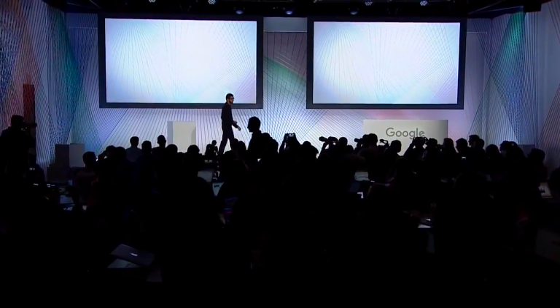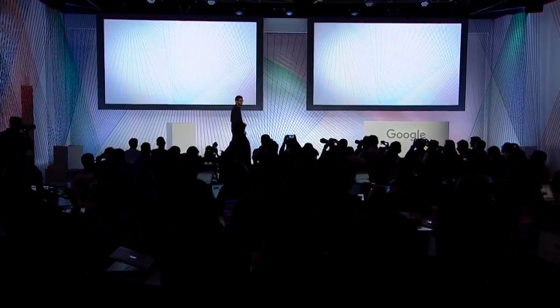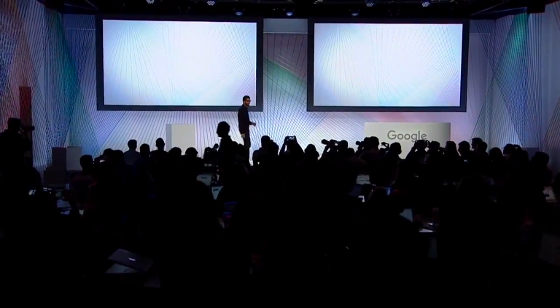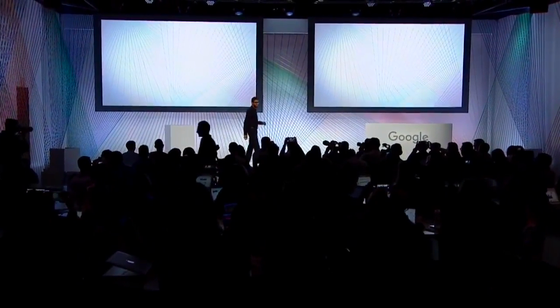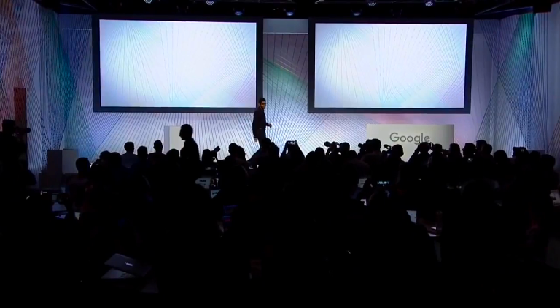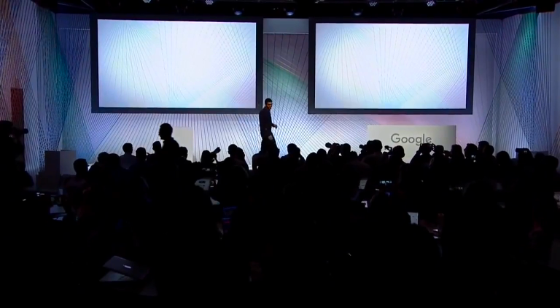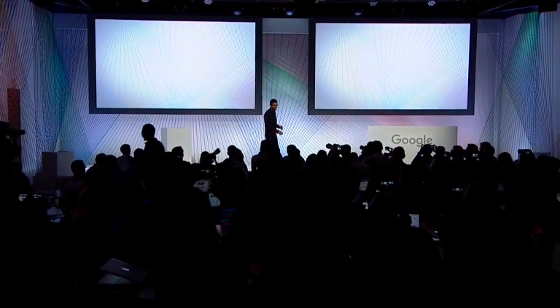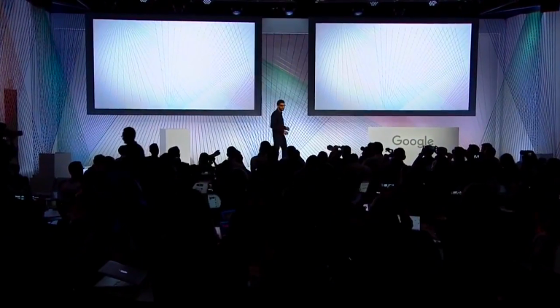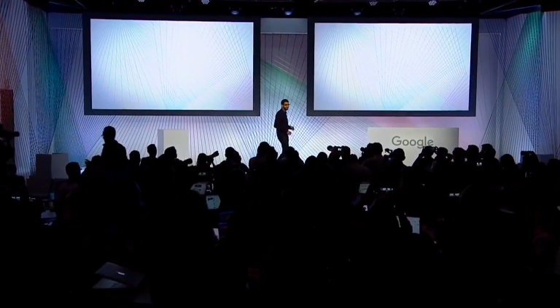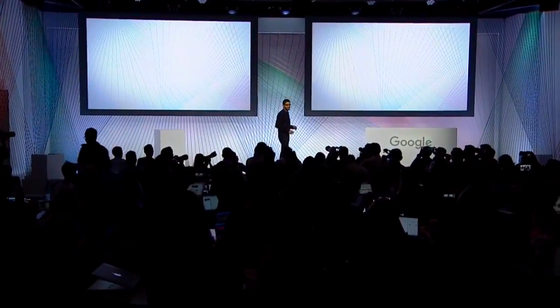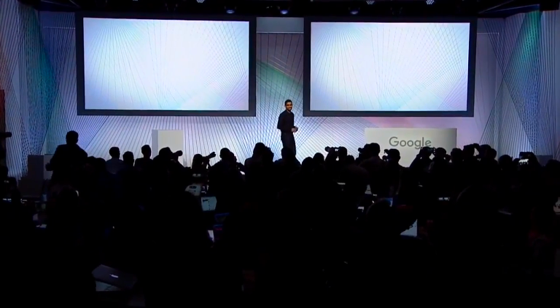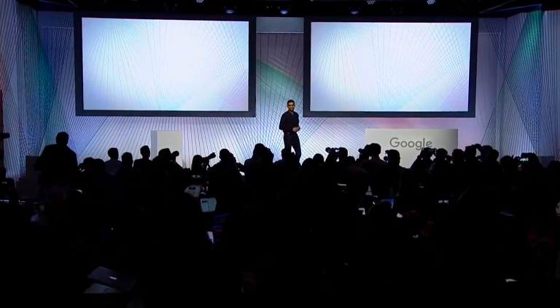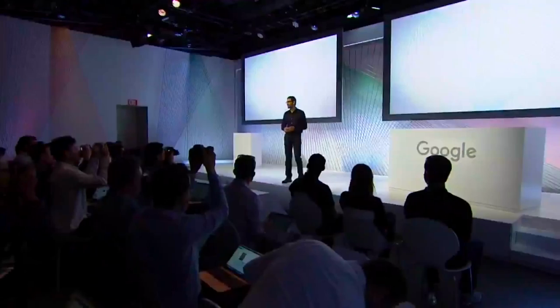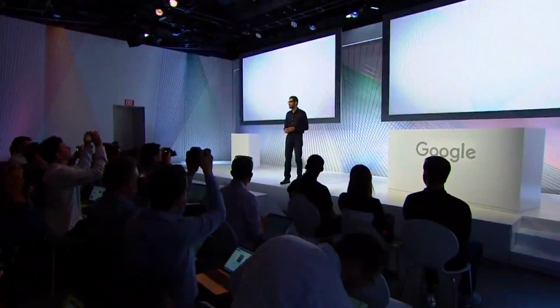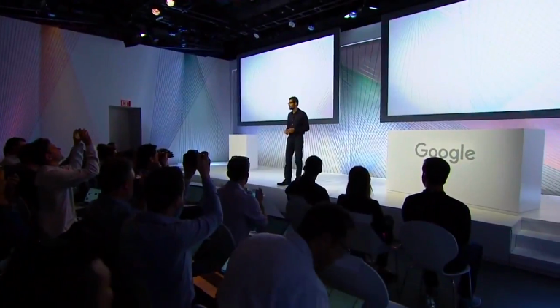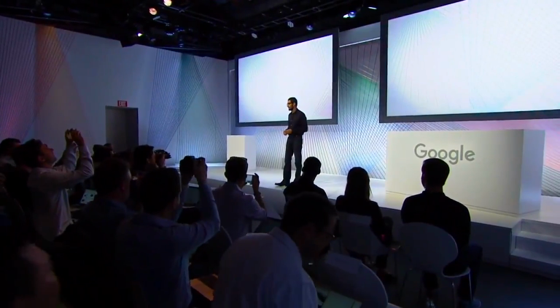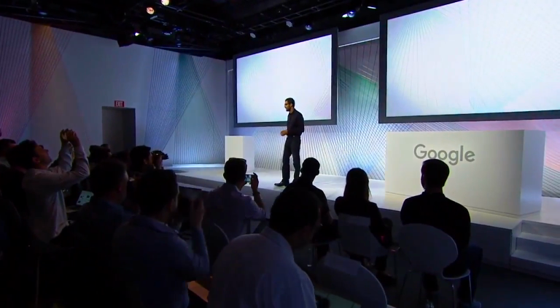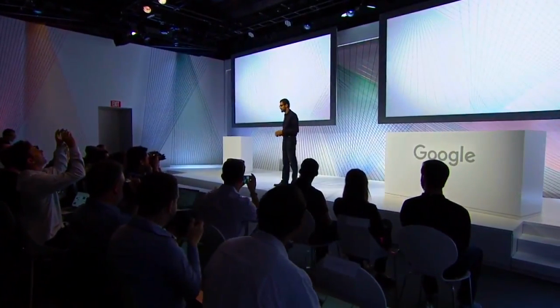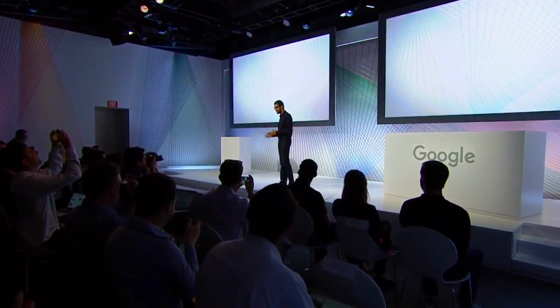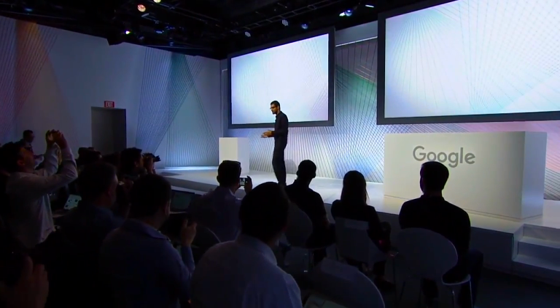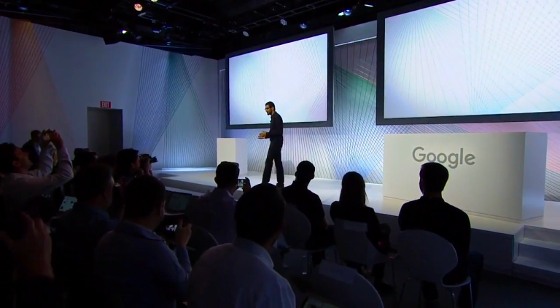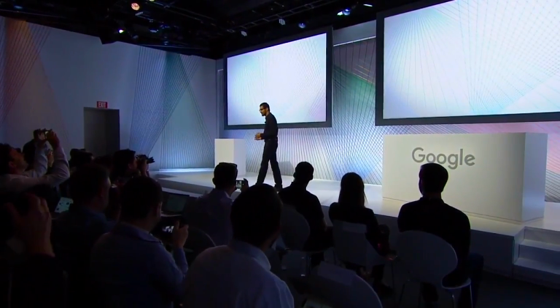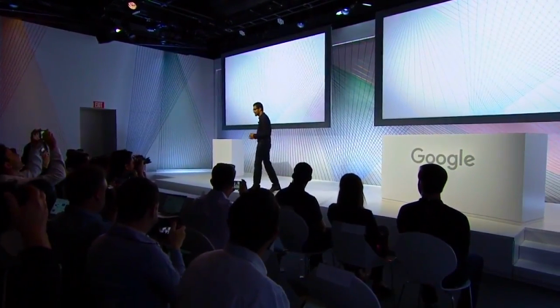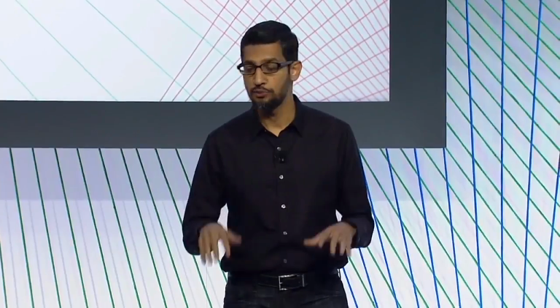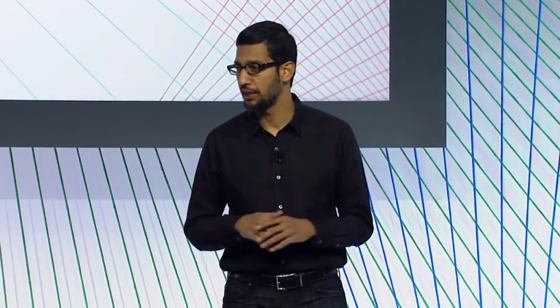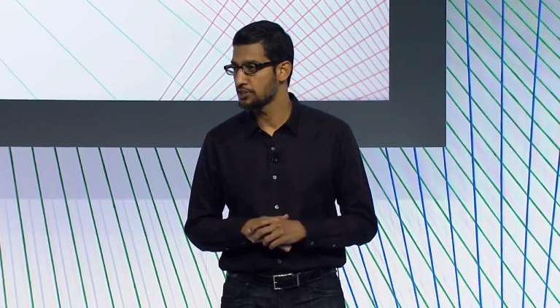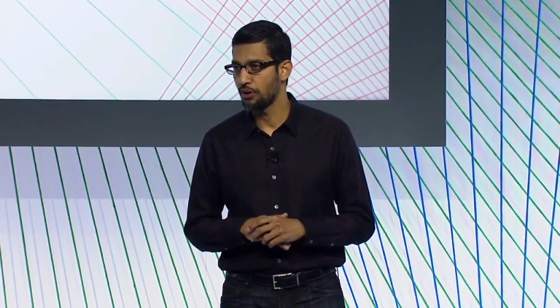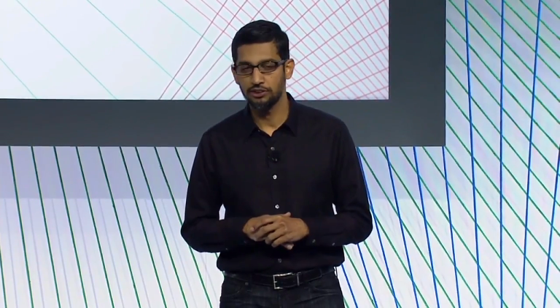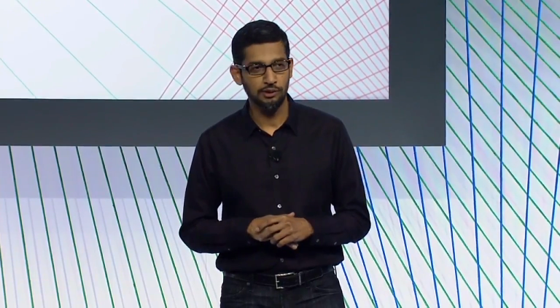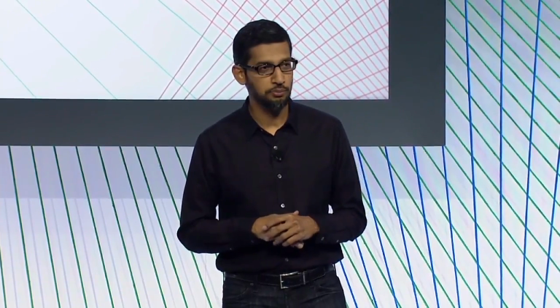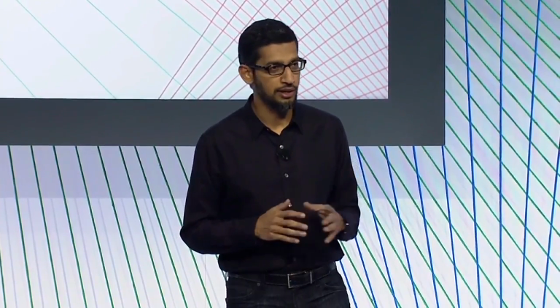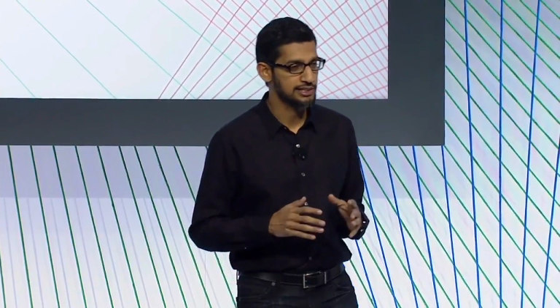Good morning. Good to see all of you. It's been a crazy few days, but I'm glad to be here this morning to talk about products.